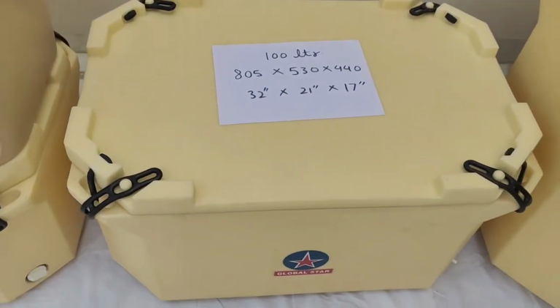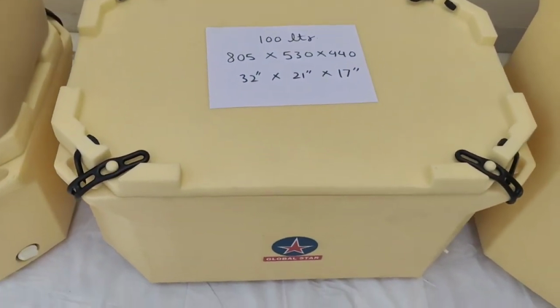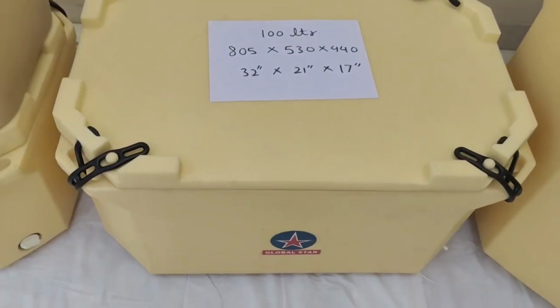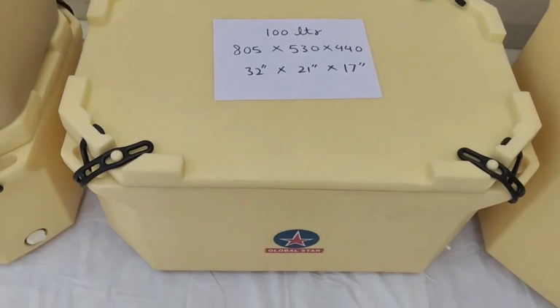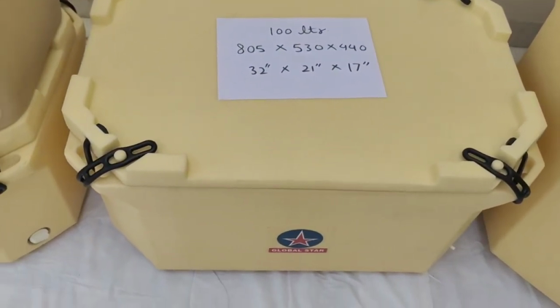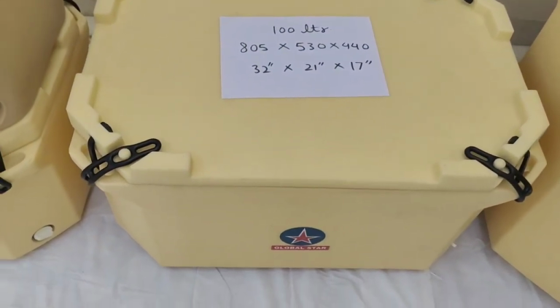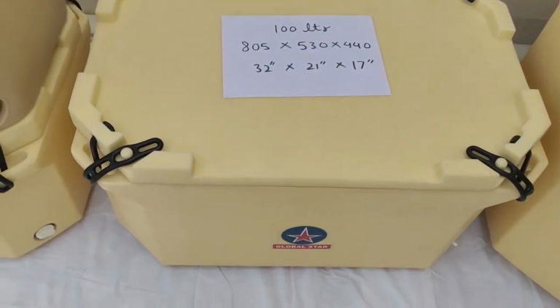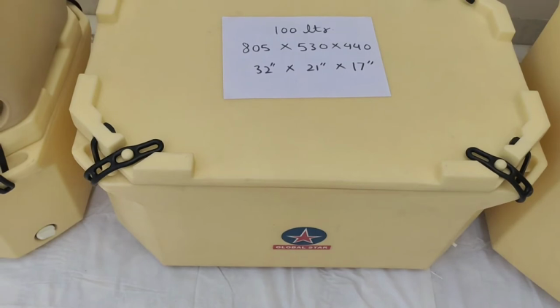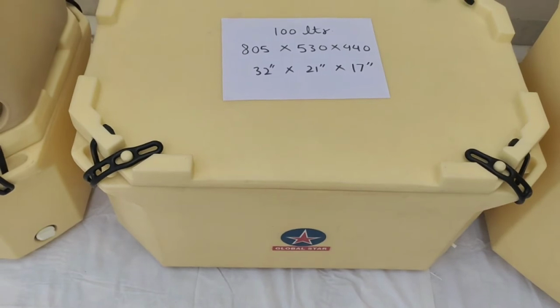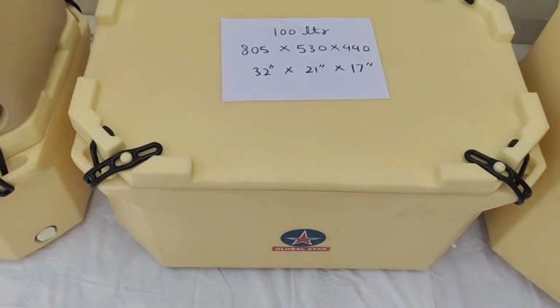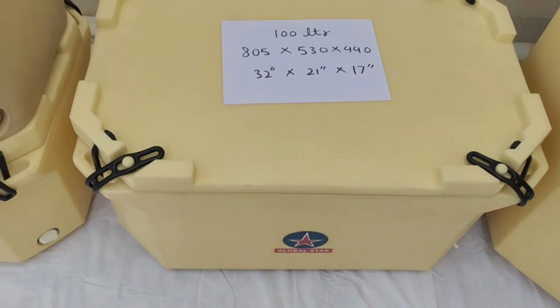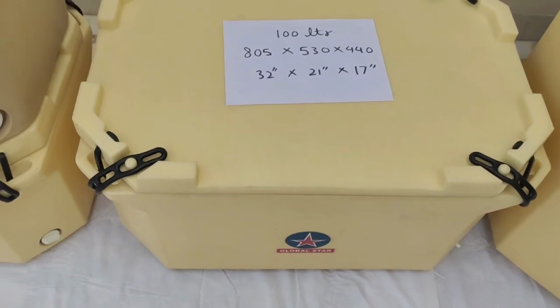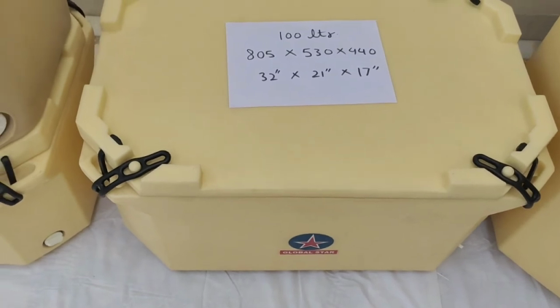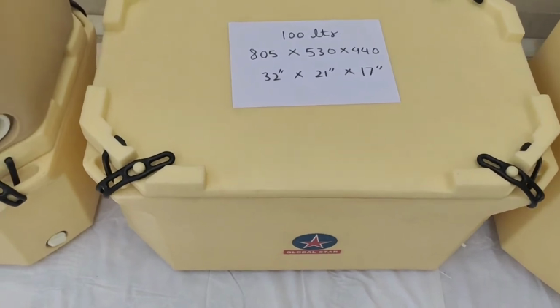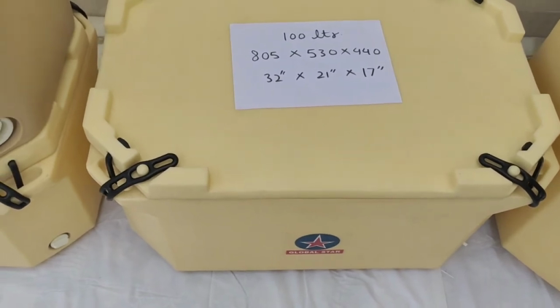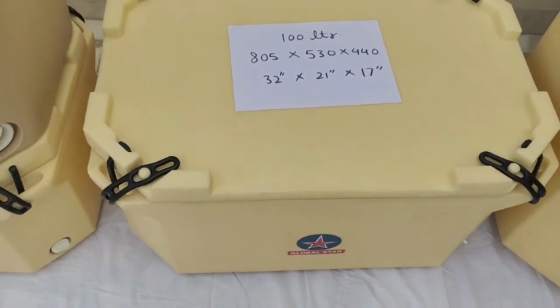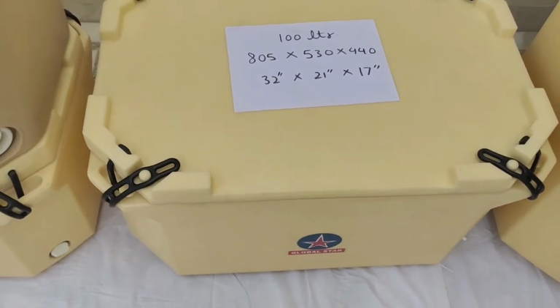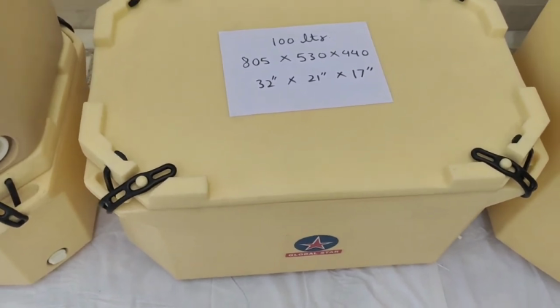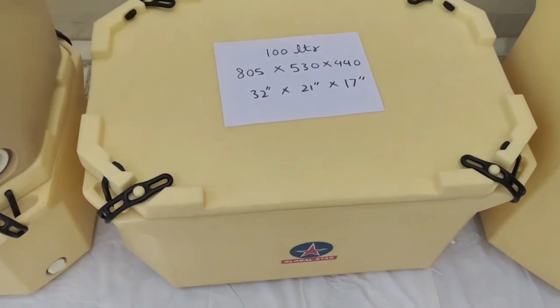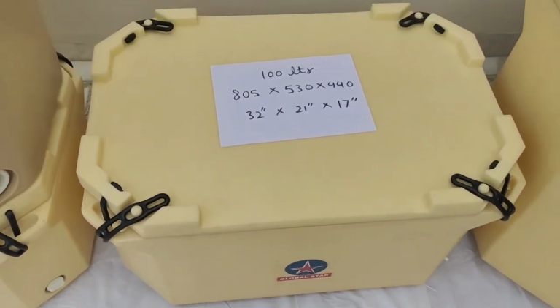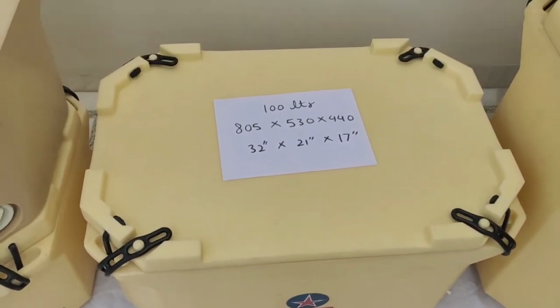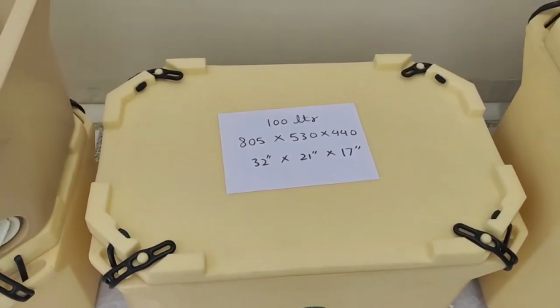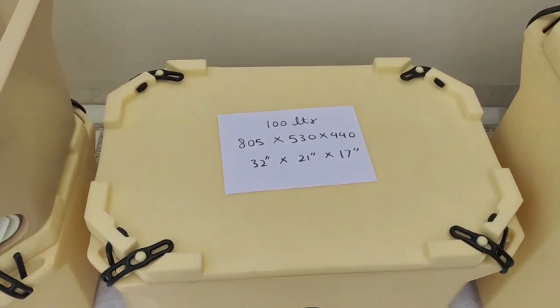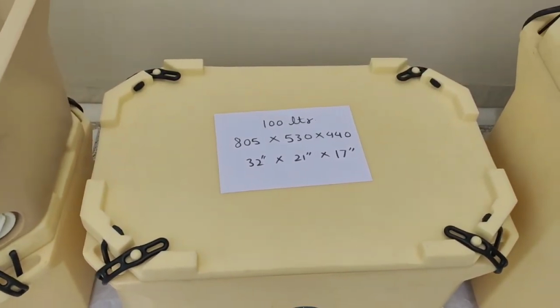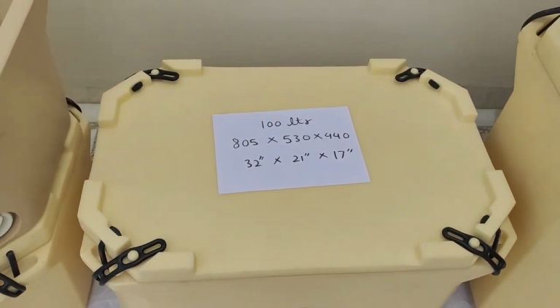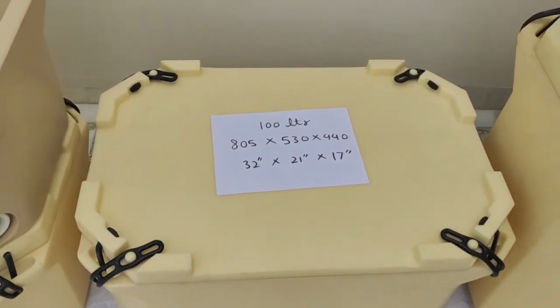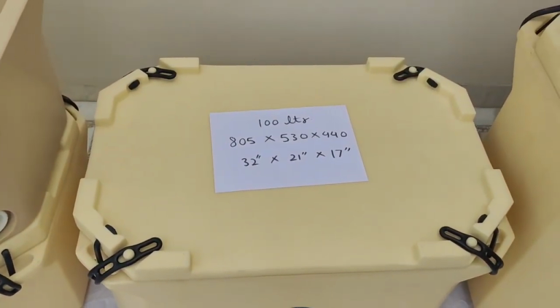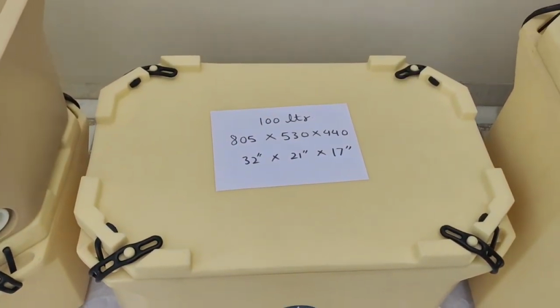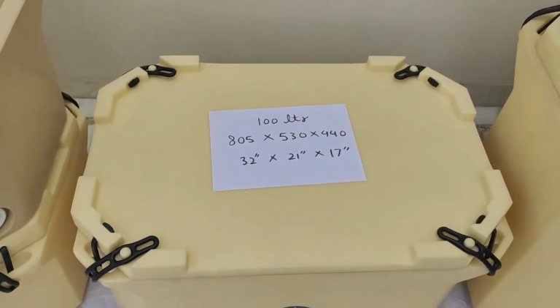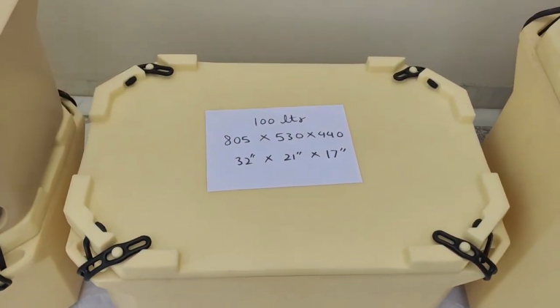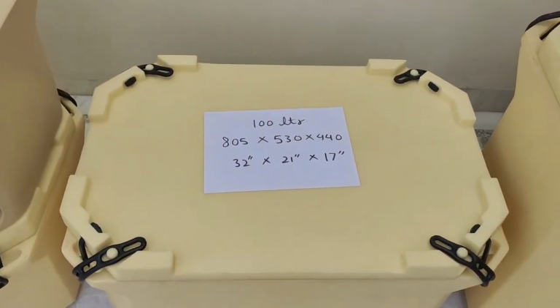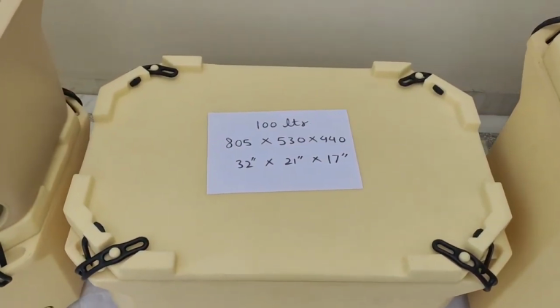Then we have the 100 litre ice box. The dimensions of the 100 litre ice box are 800 mm by 530 mm by 440 mm.